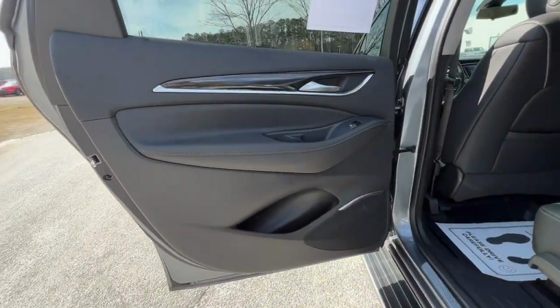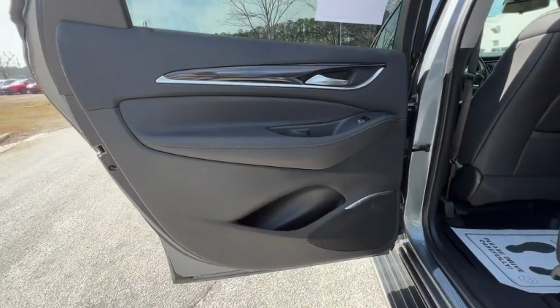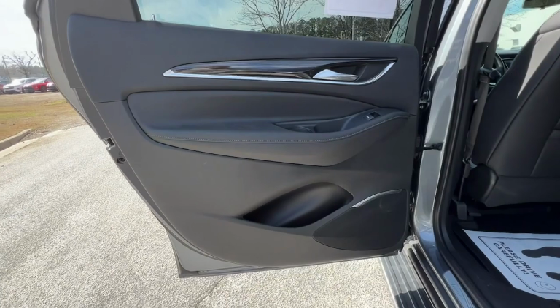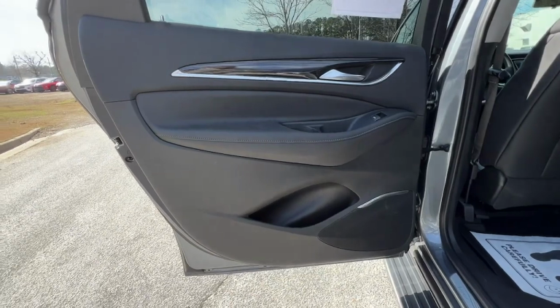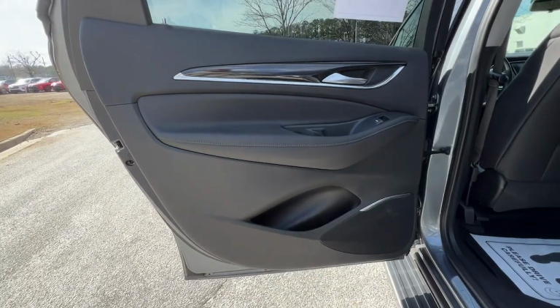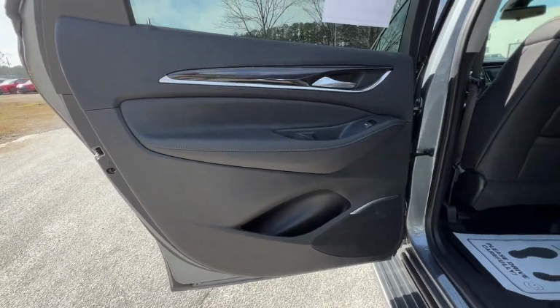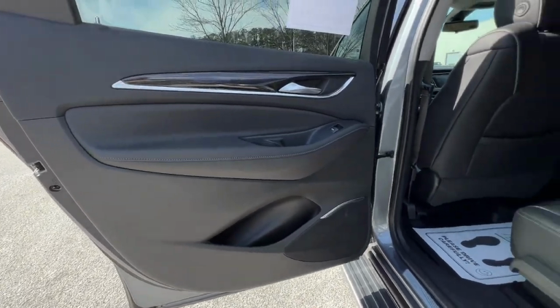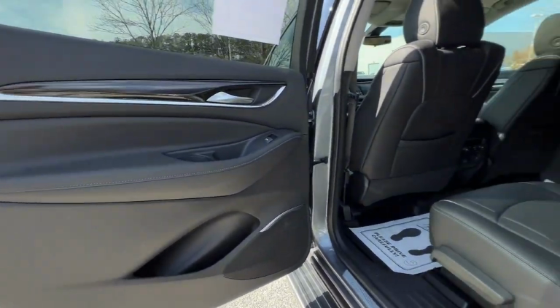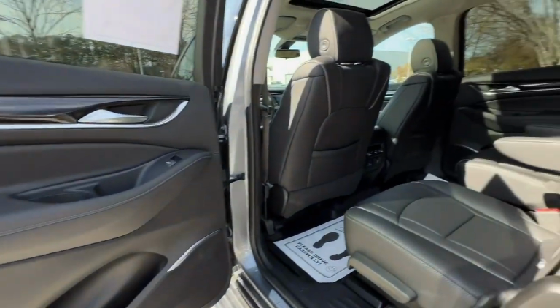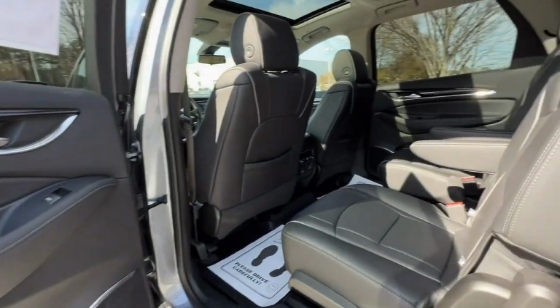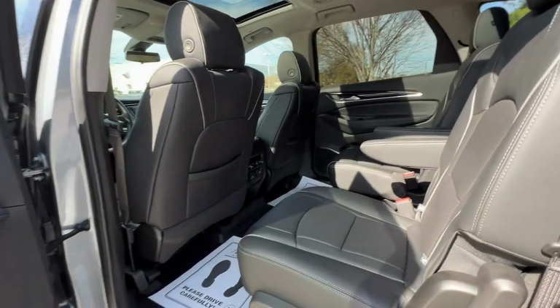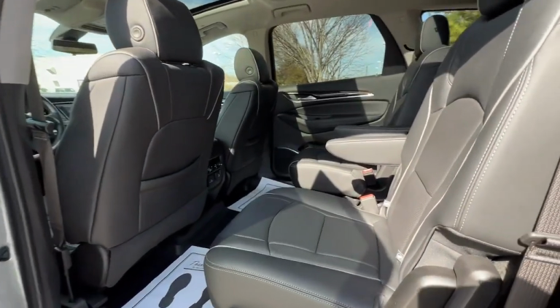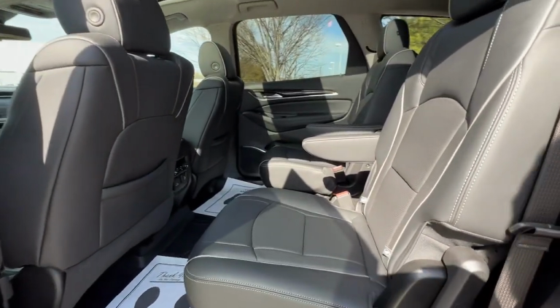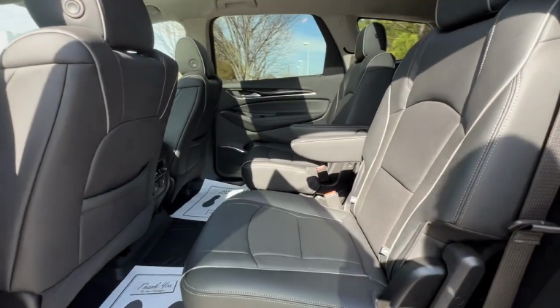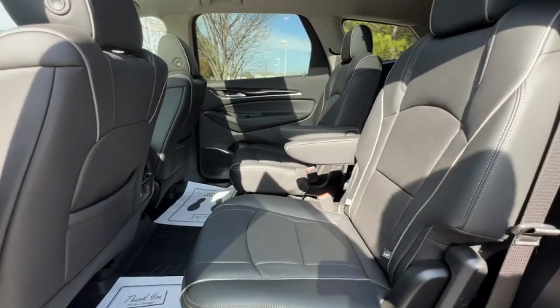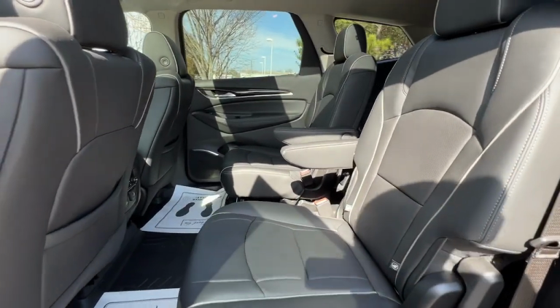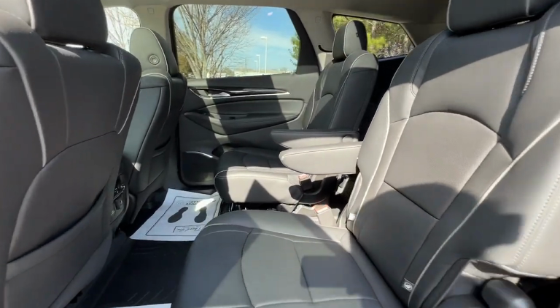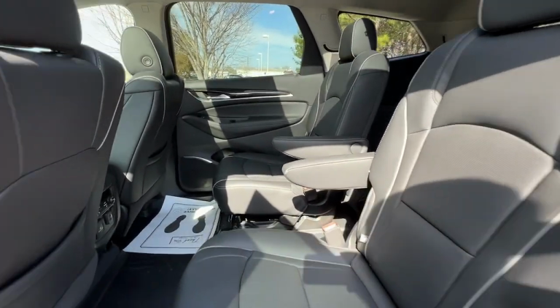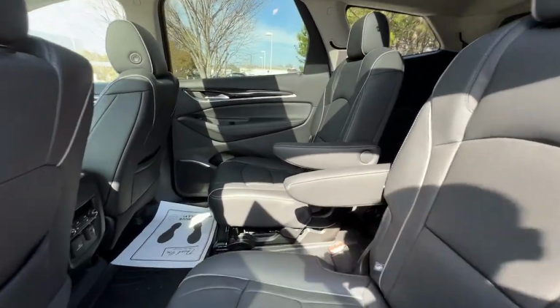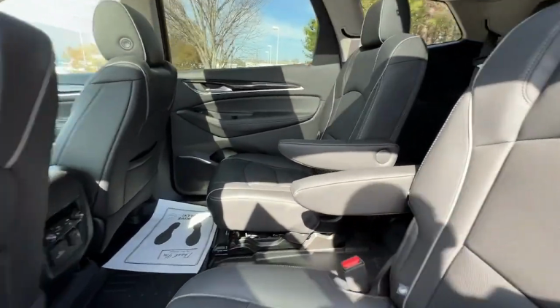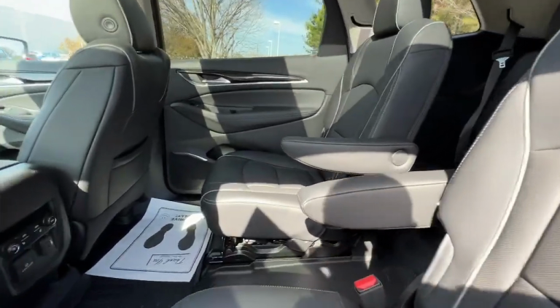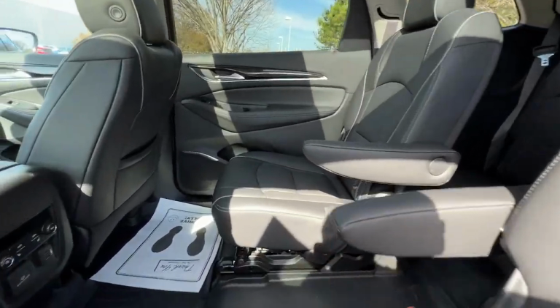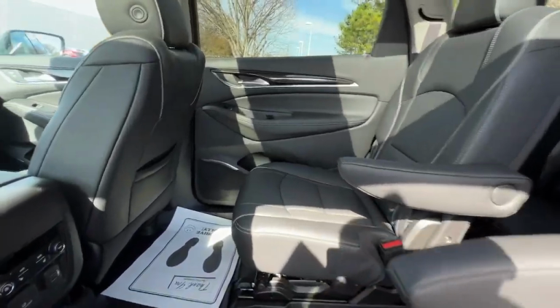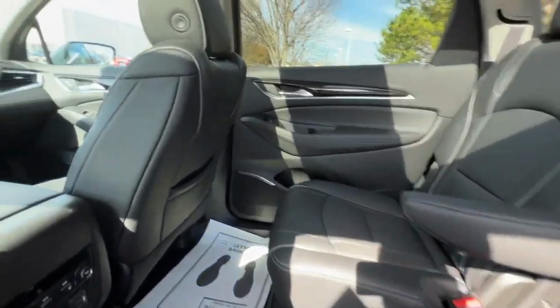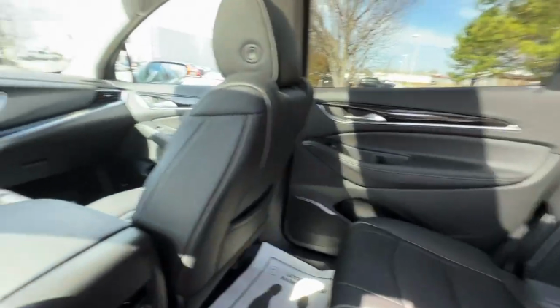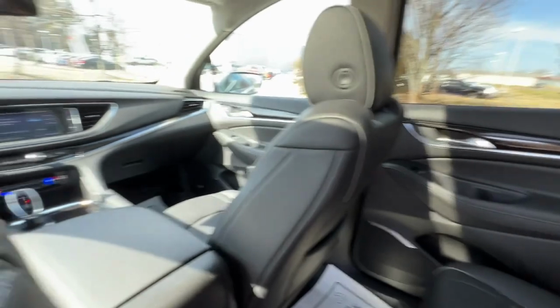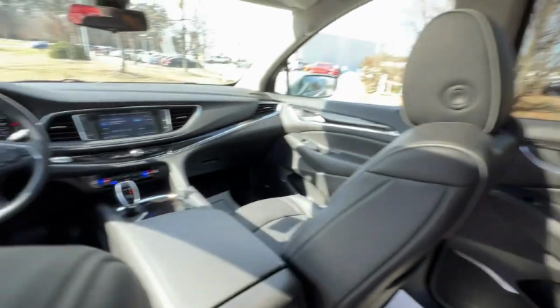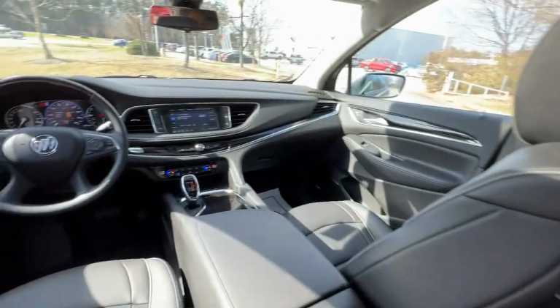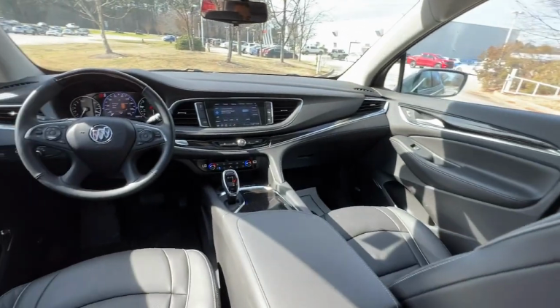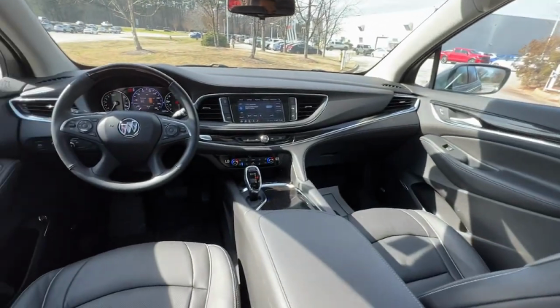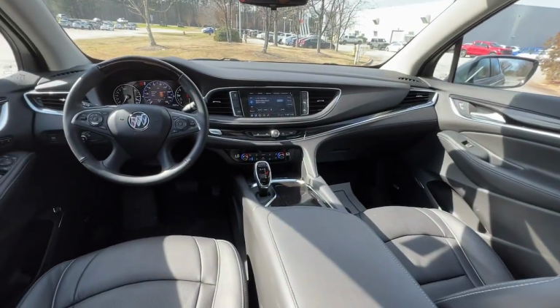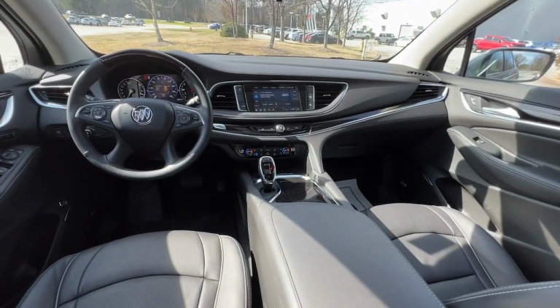Polished and poised, spacious and powerful. That's the Enclave. Take it for a drive to experience excellence.